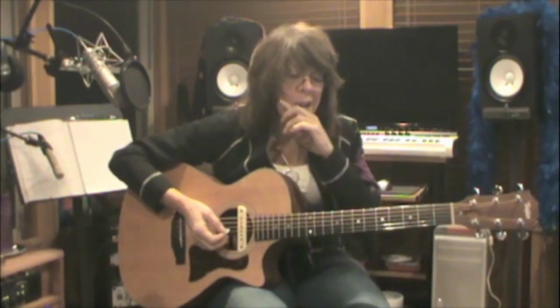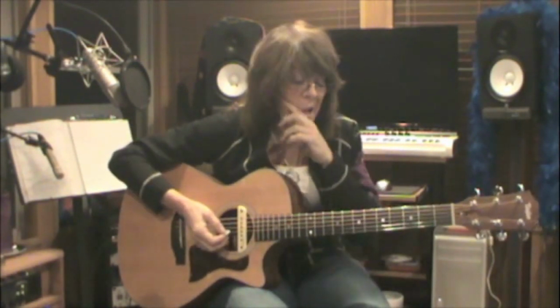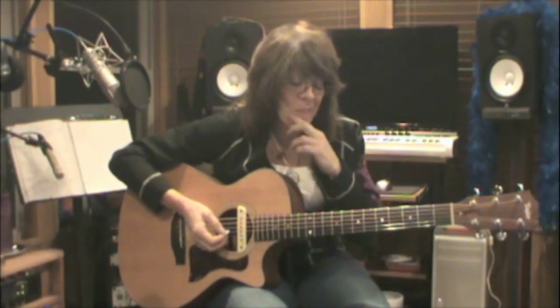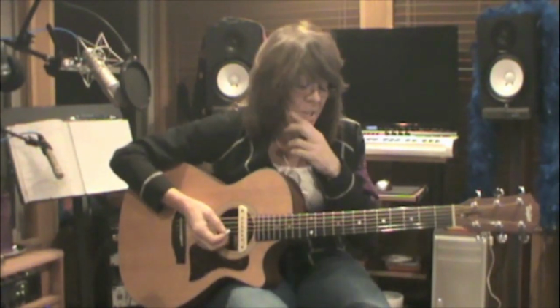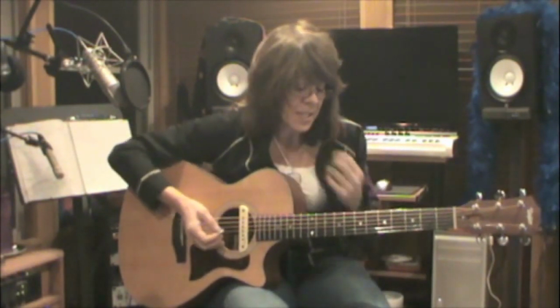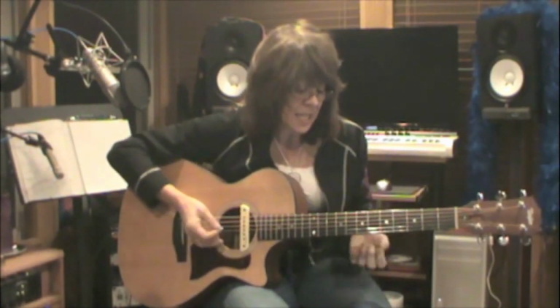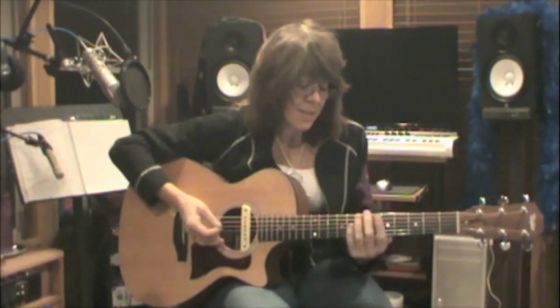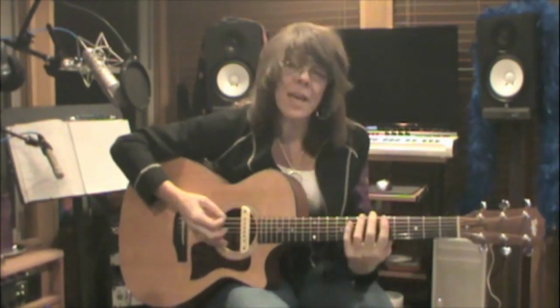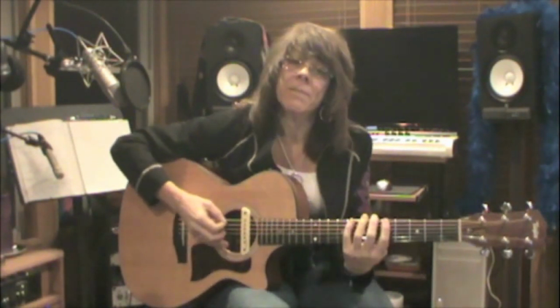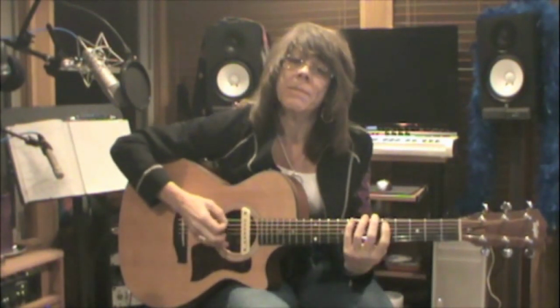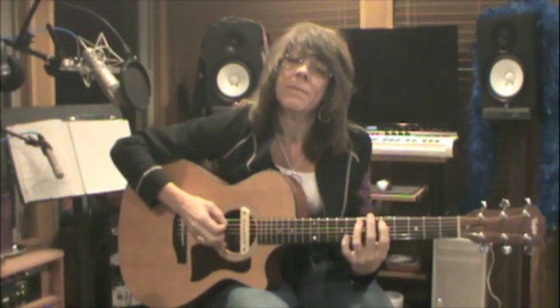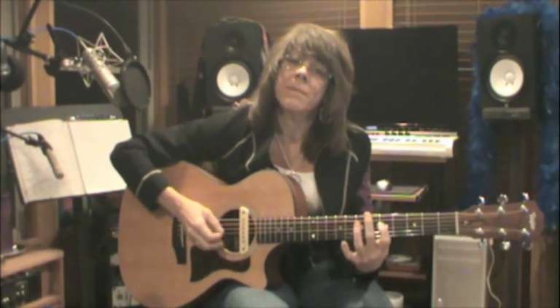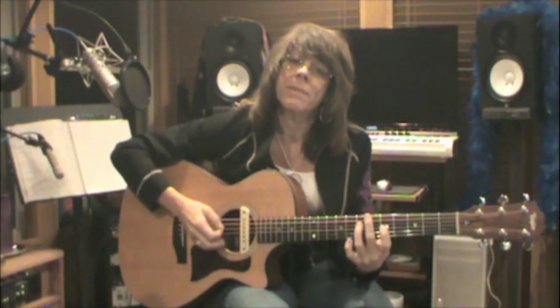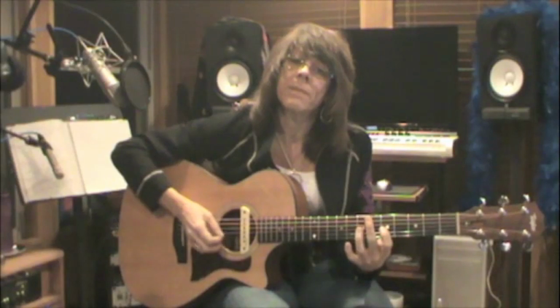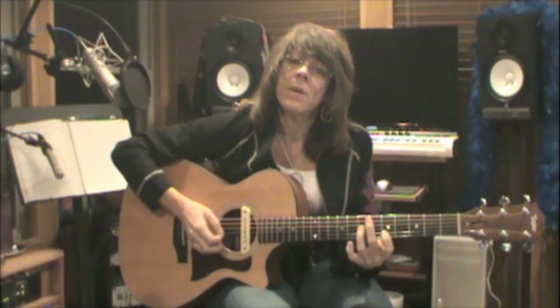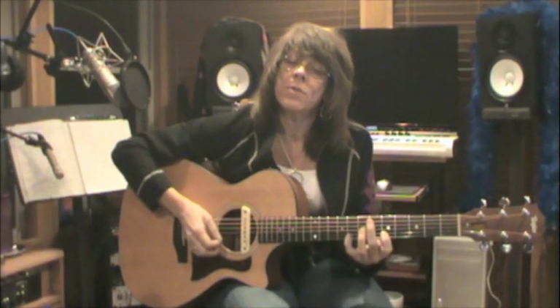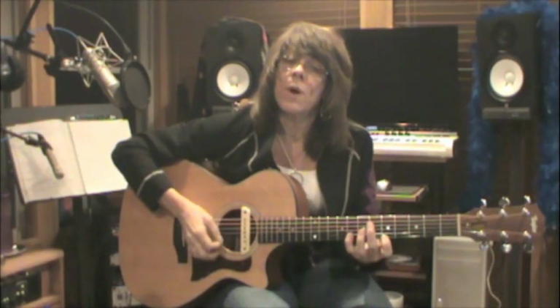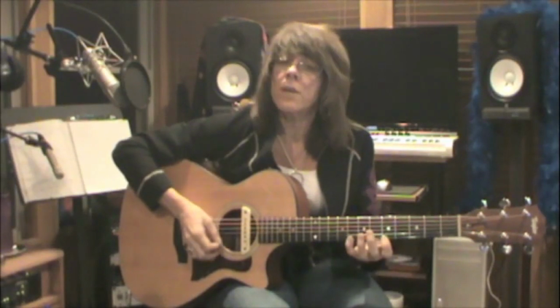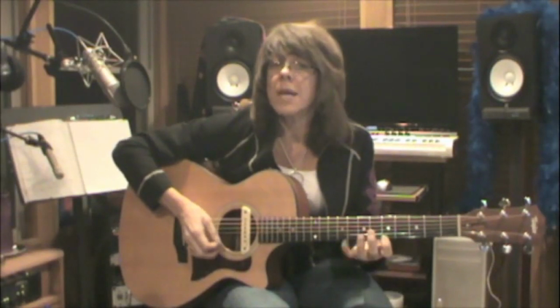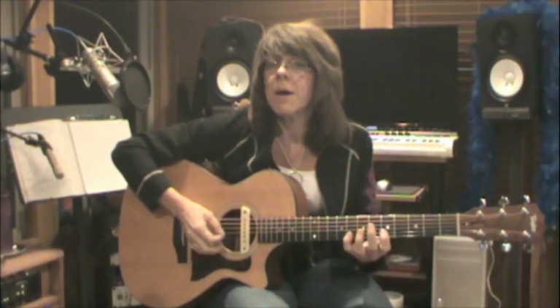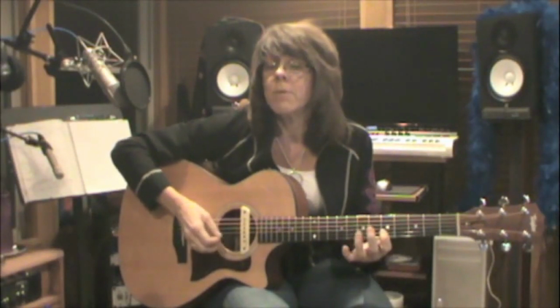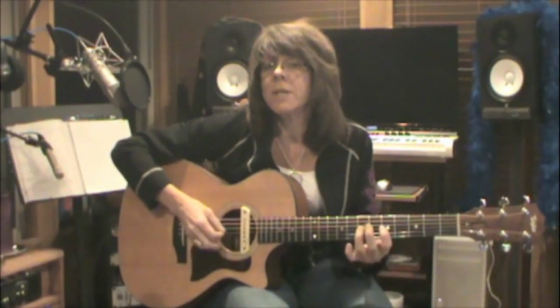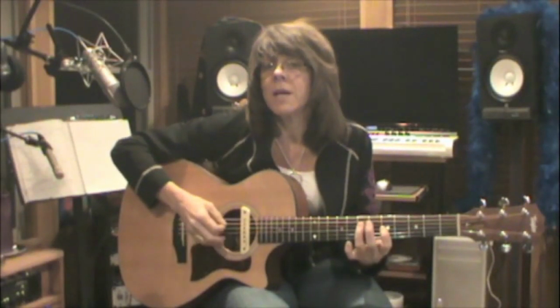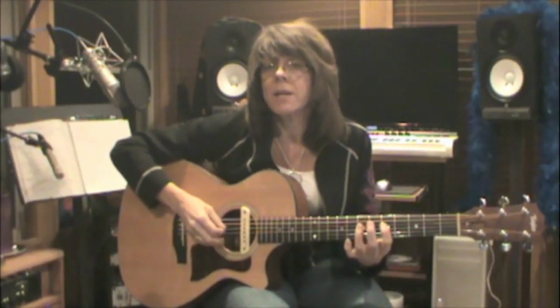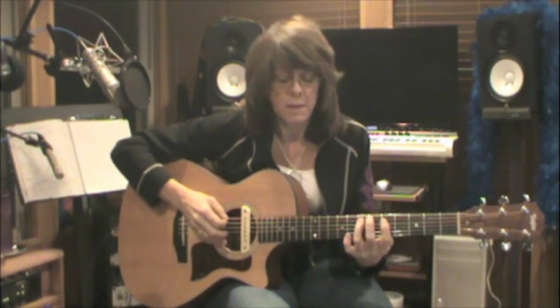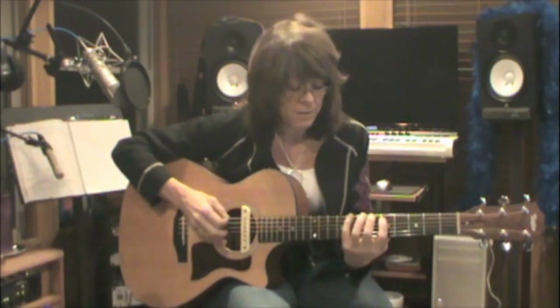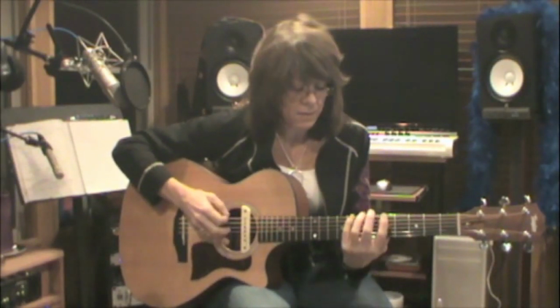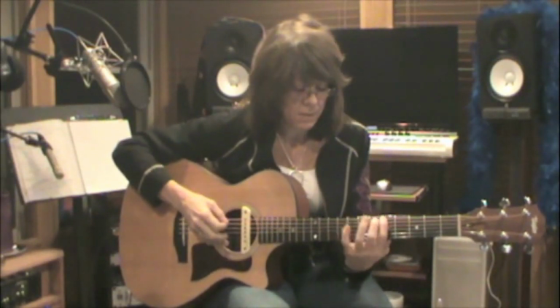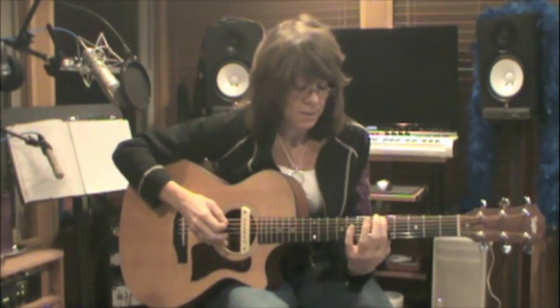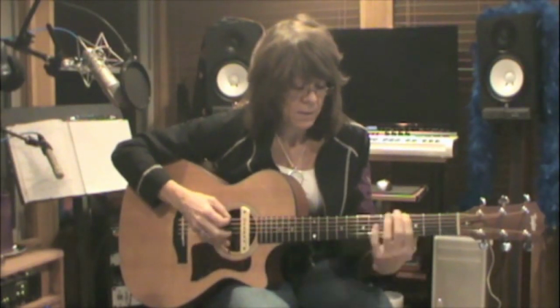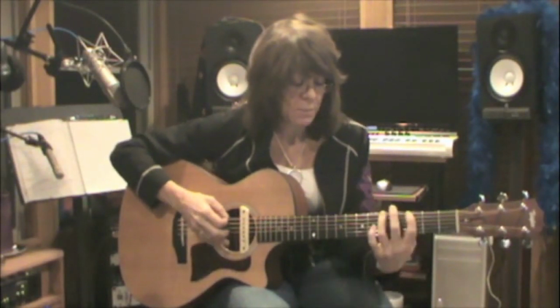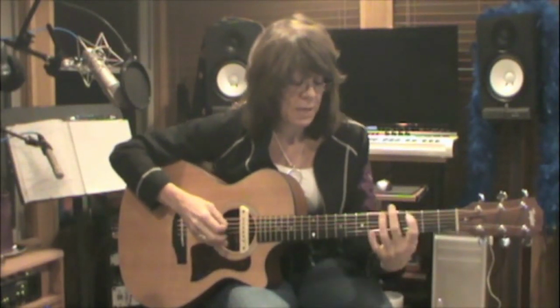This song is in the key of A, so I use an A minor pentatonic, expanded.